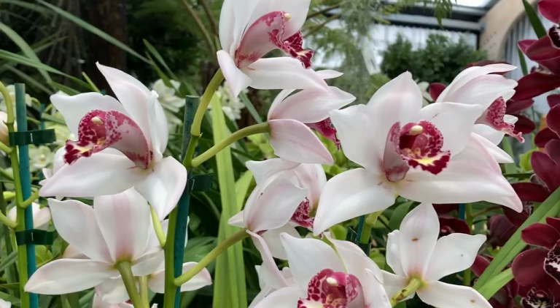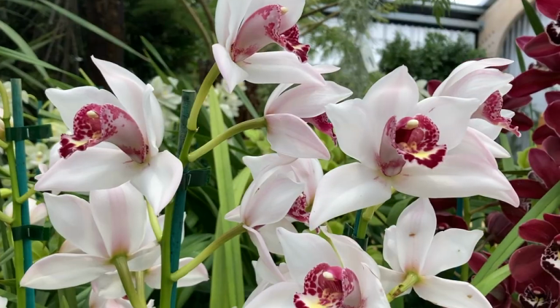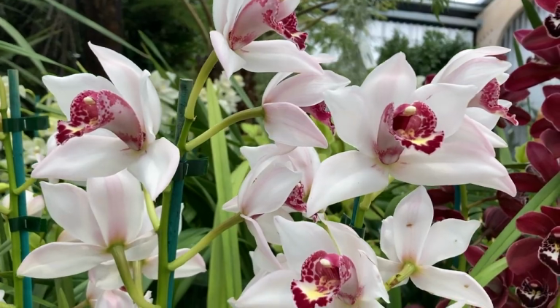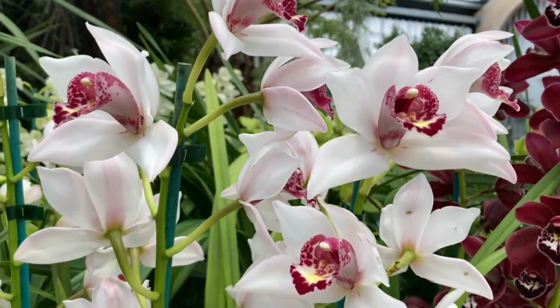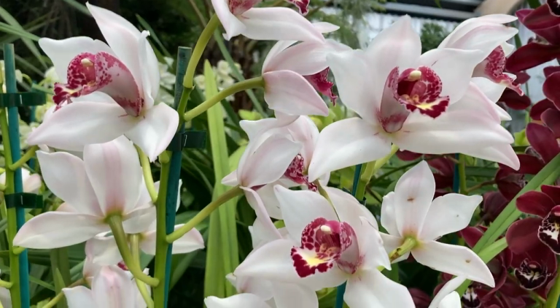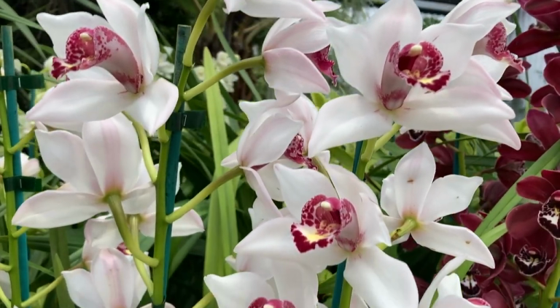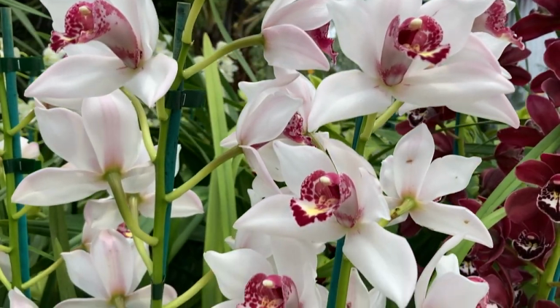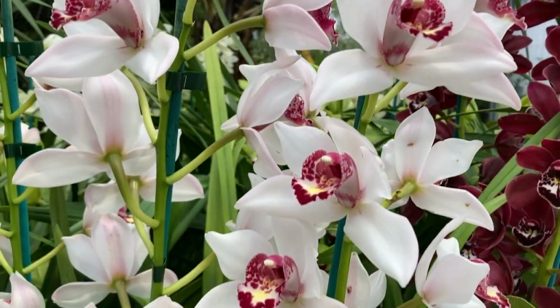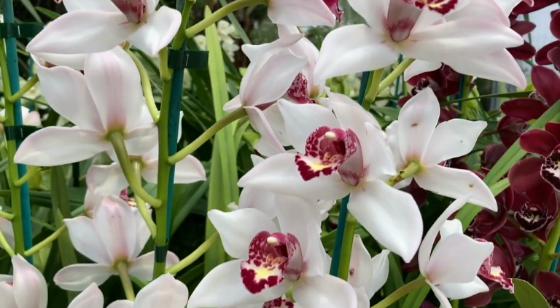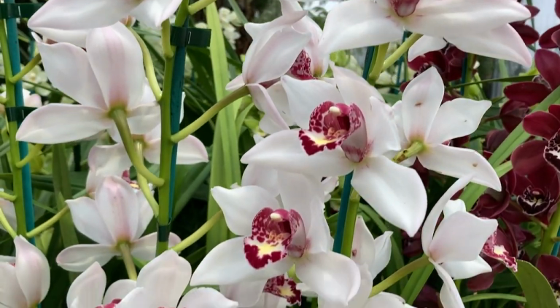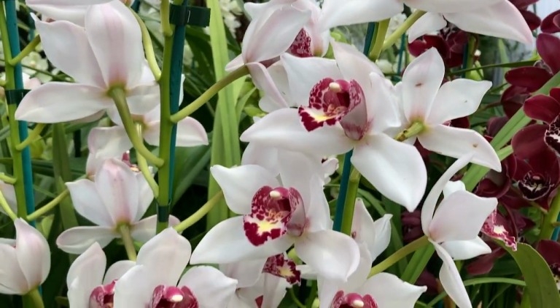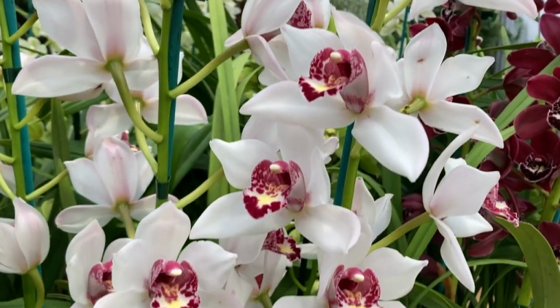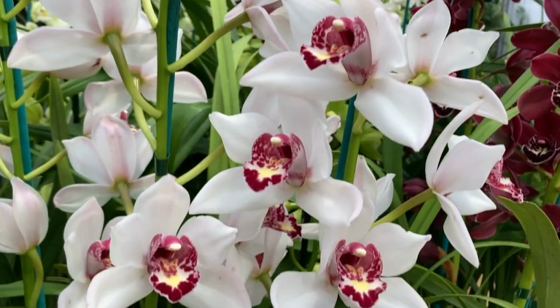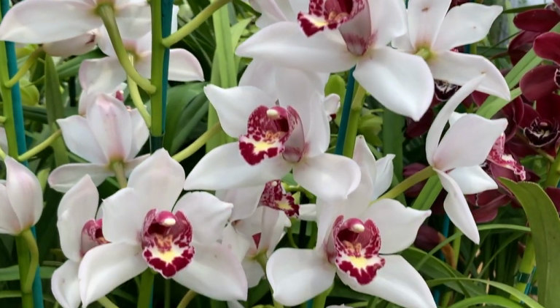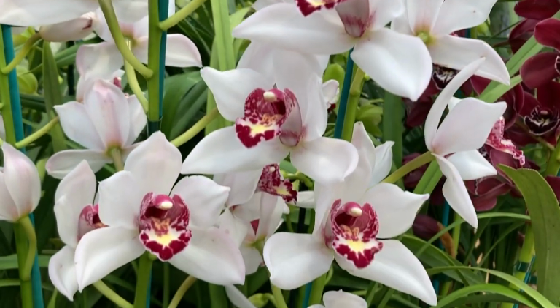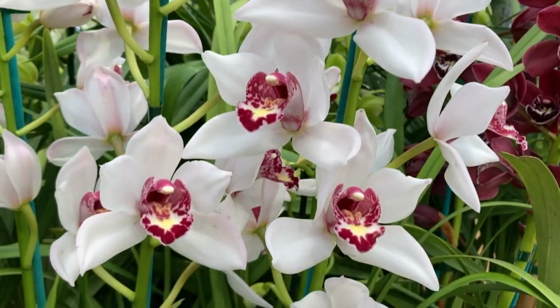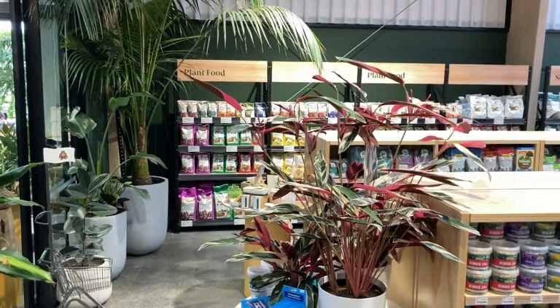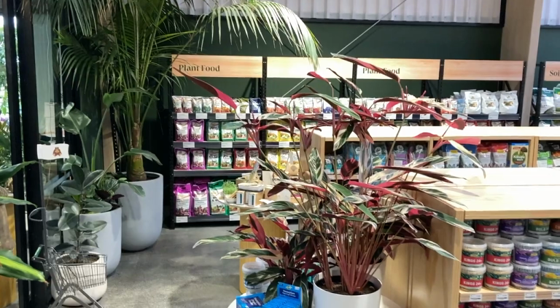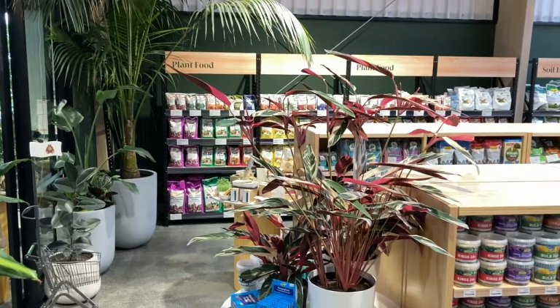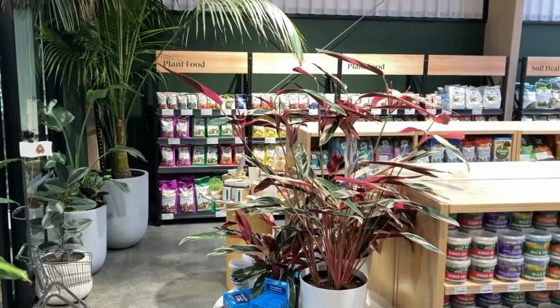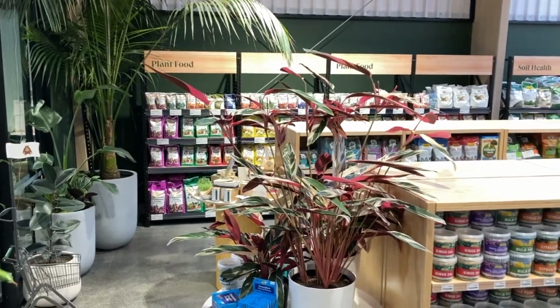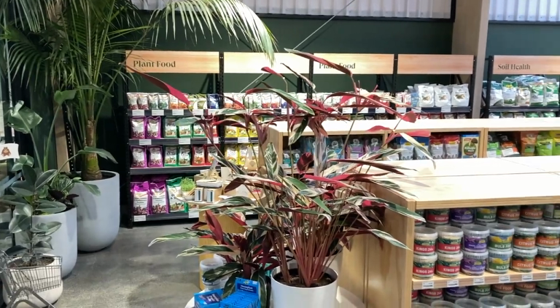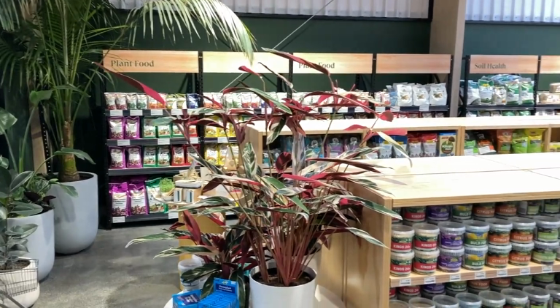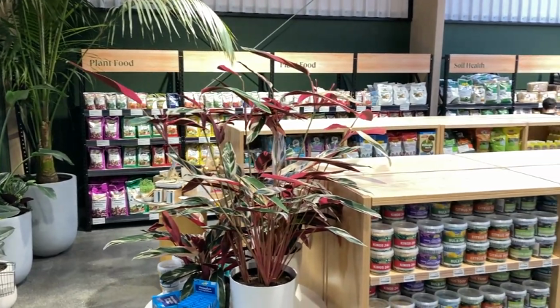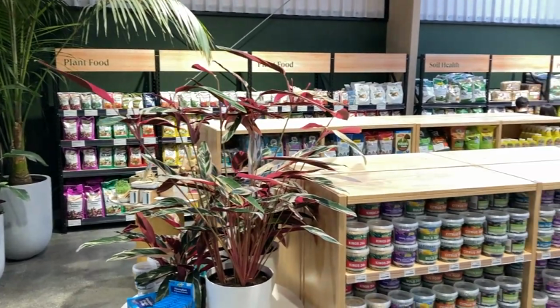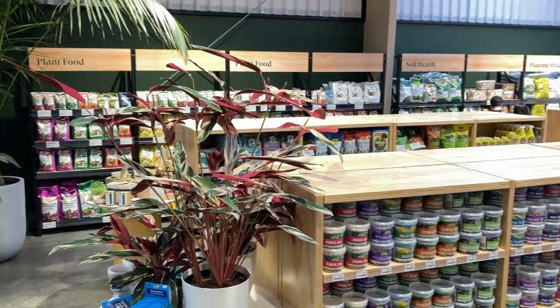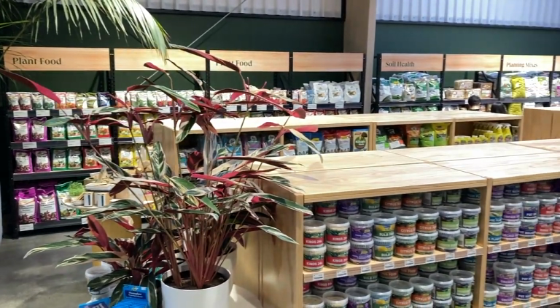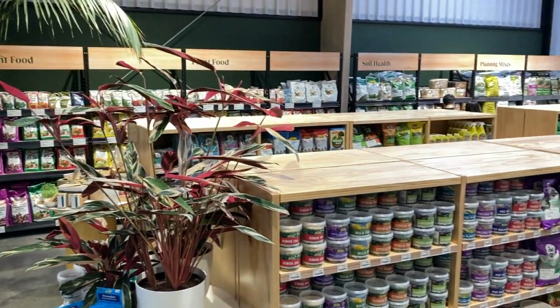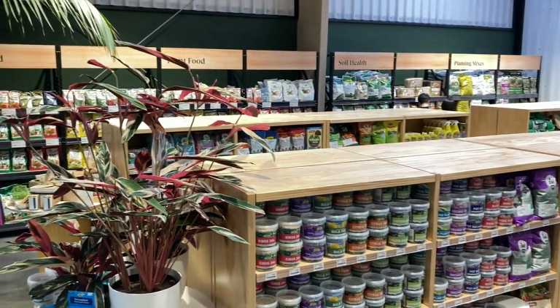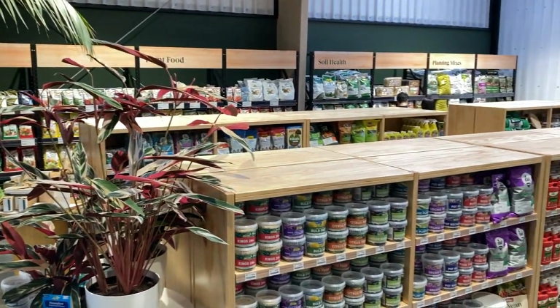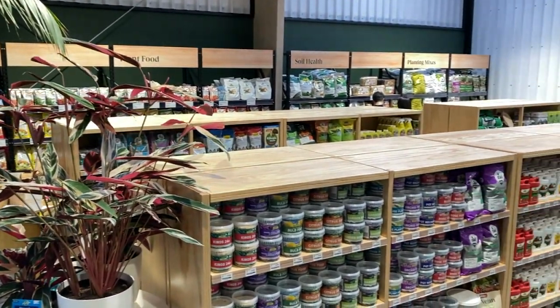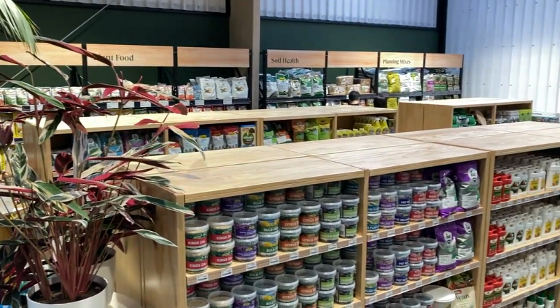They also have a brand new cafe, which I couldn't film because there were so many people there, and of course their outdoor section and a whole range of different products.